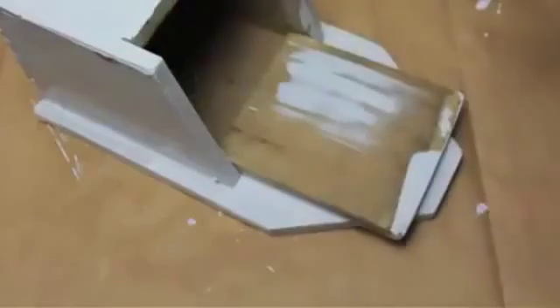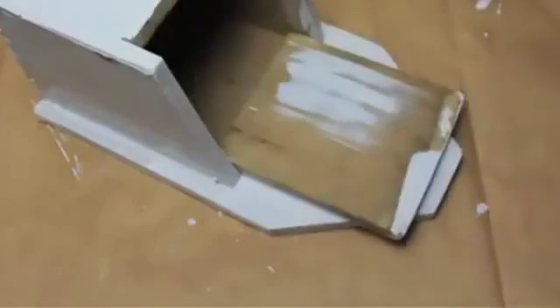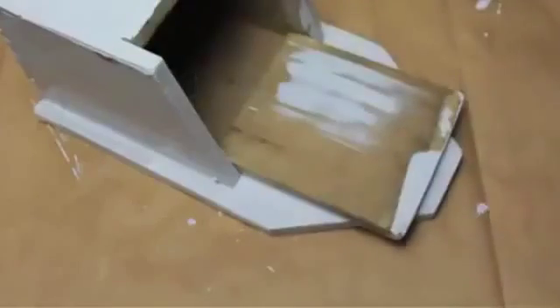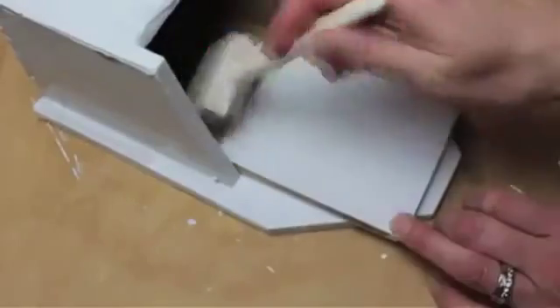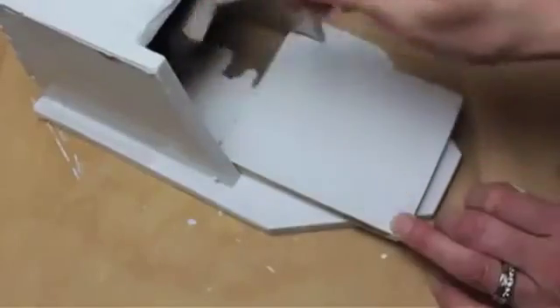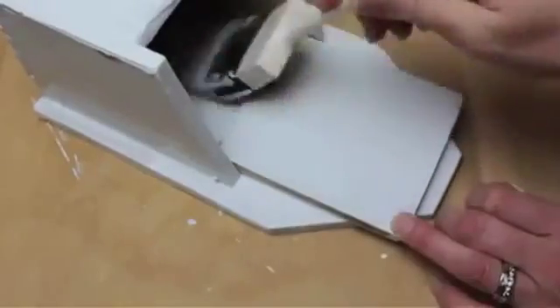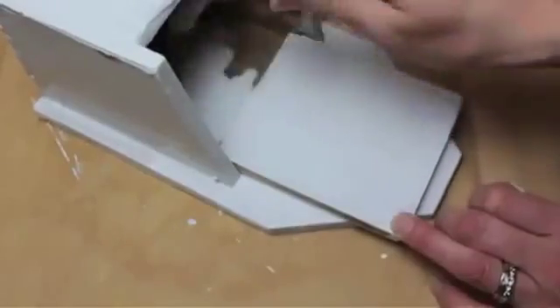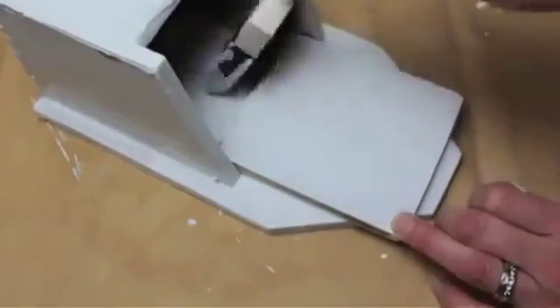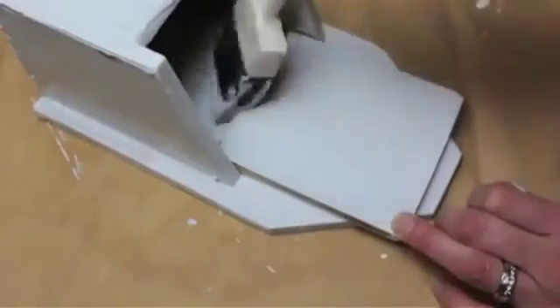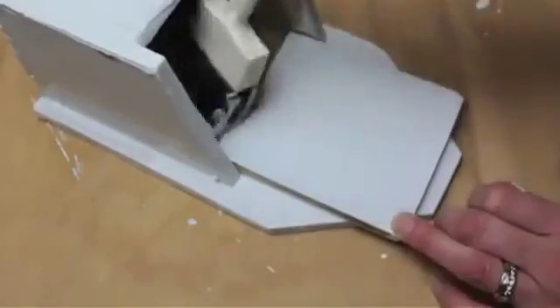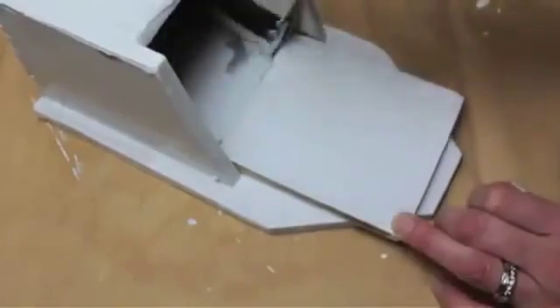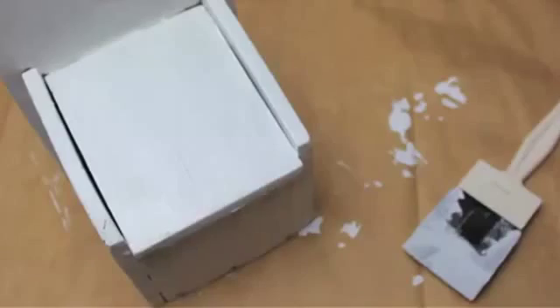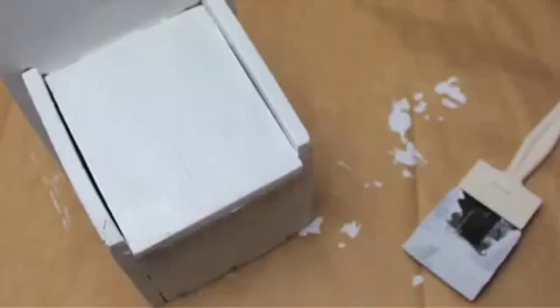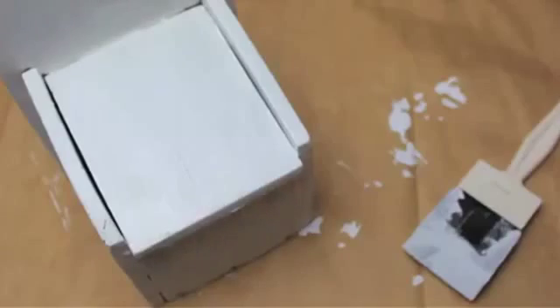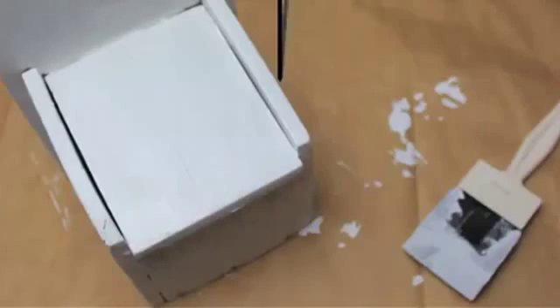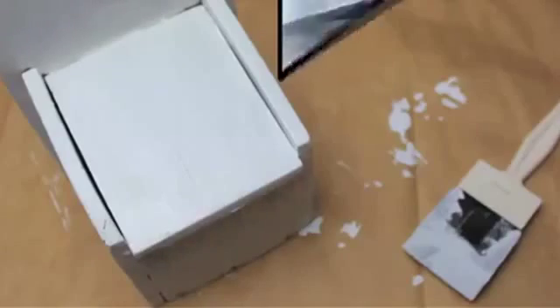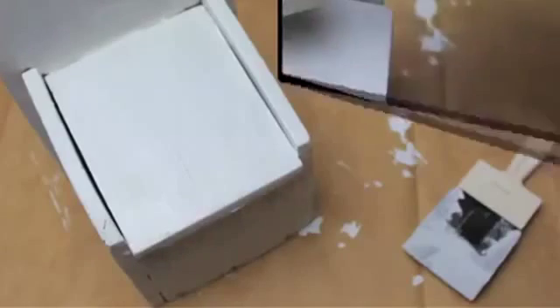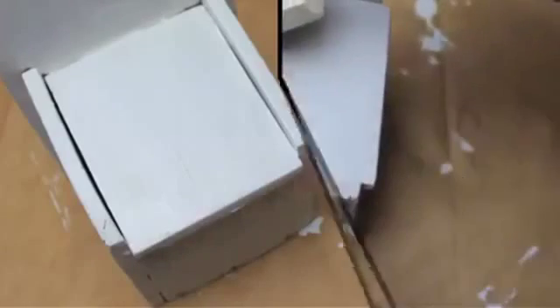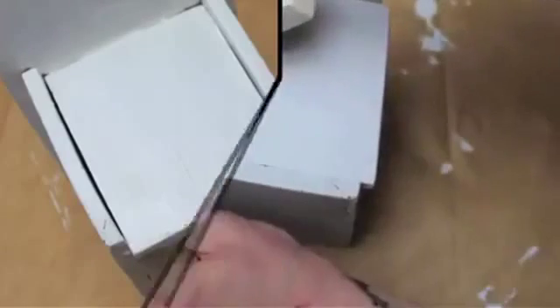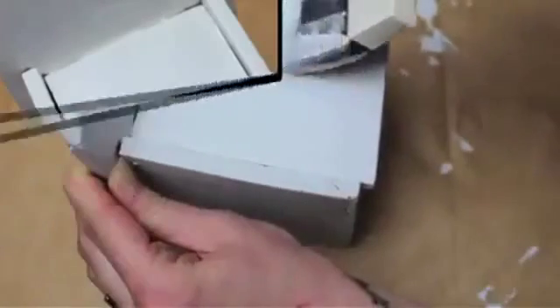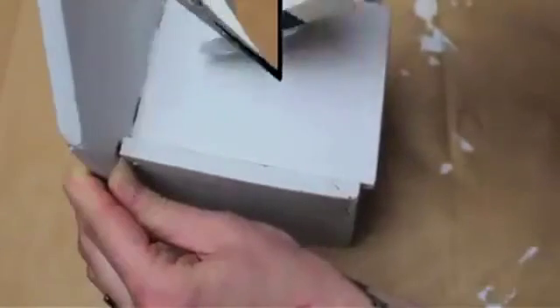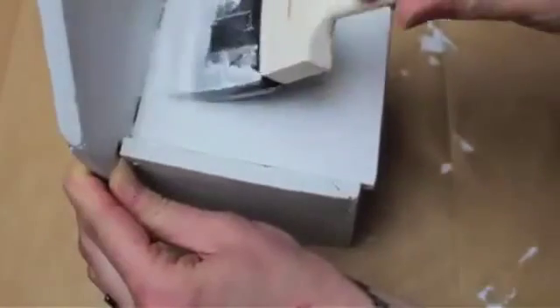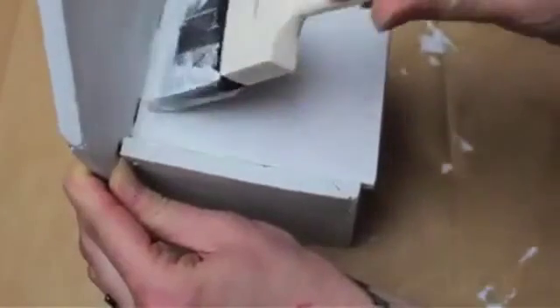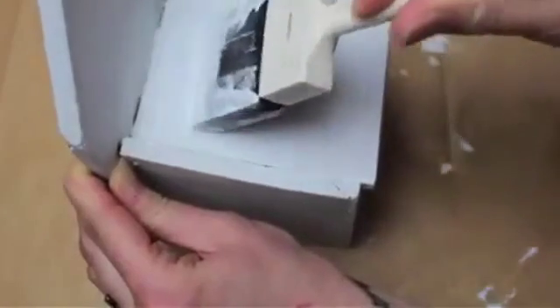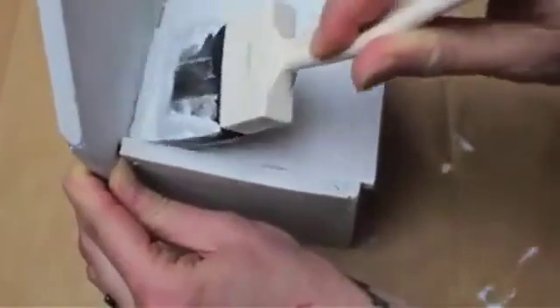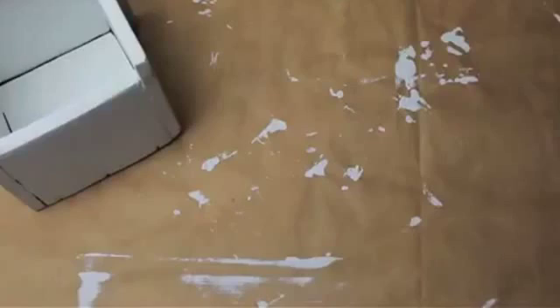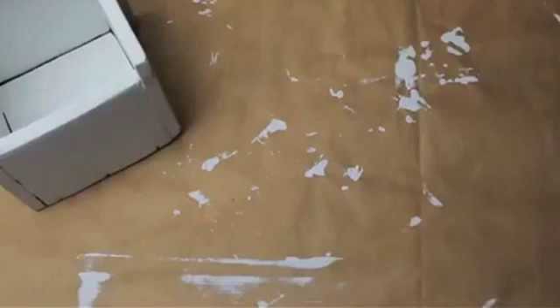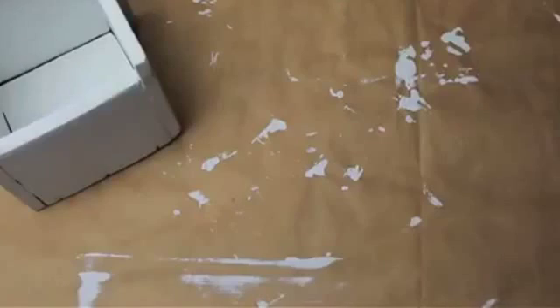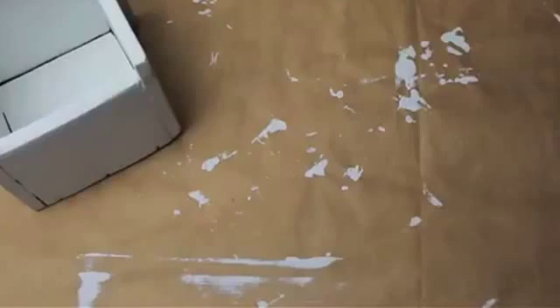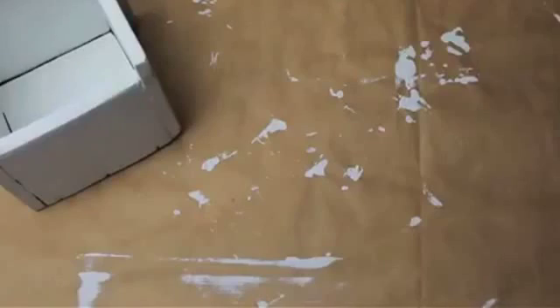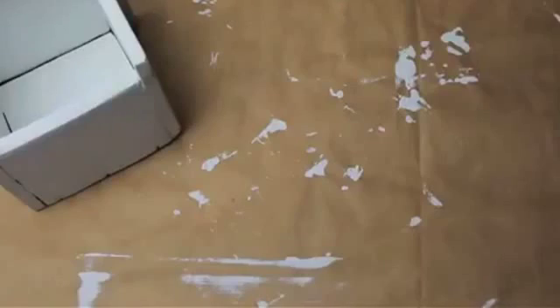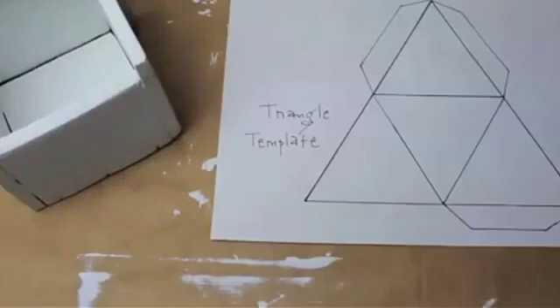Then I gave it a base coat of white paint. I even painted the inside because when it's open you'll see it, and it's a mess in there. I let that first coat dry, then added another.